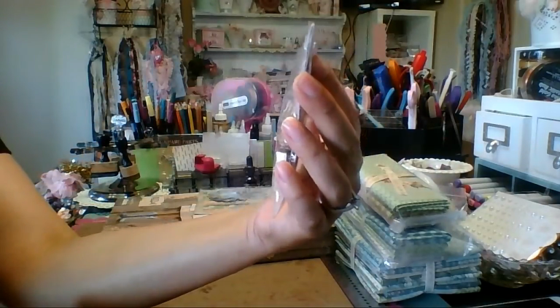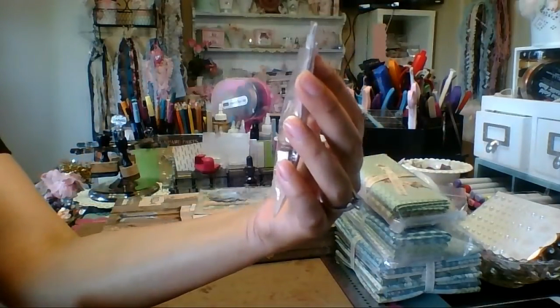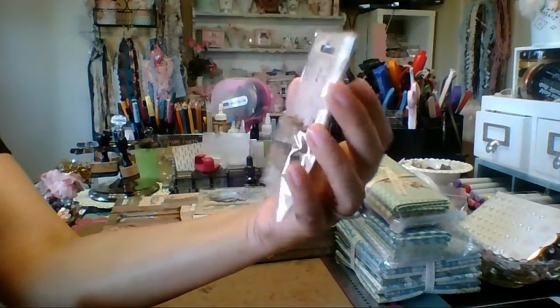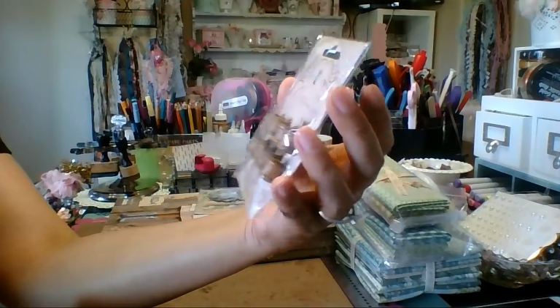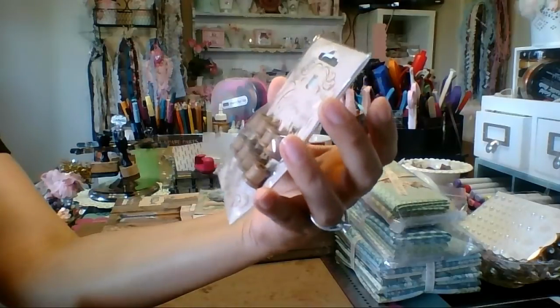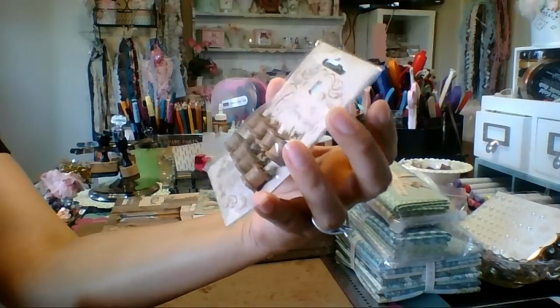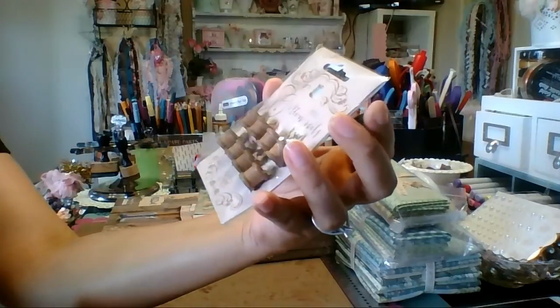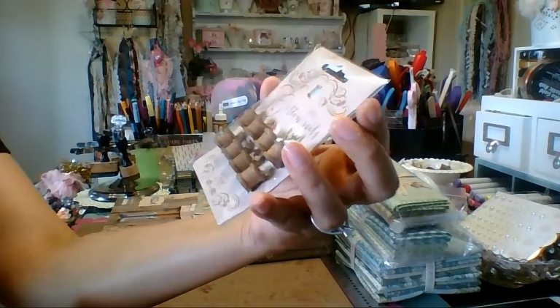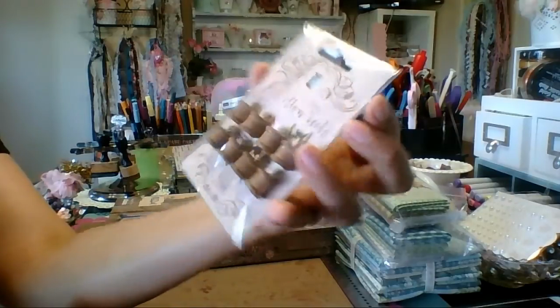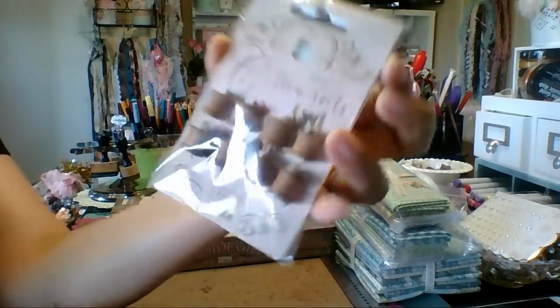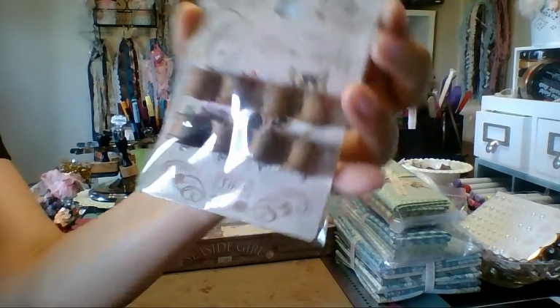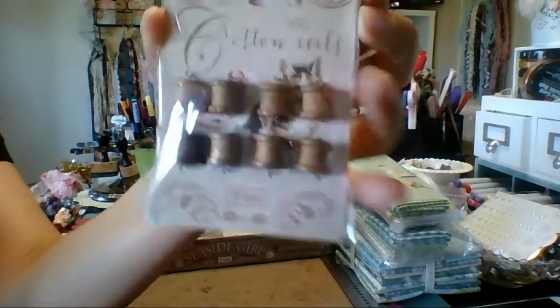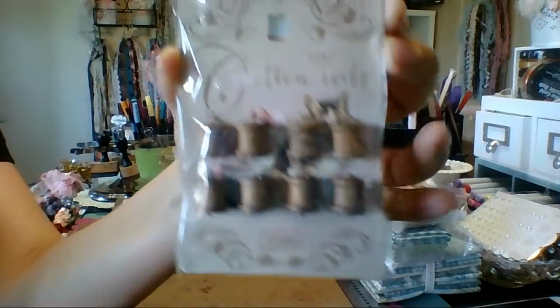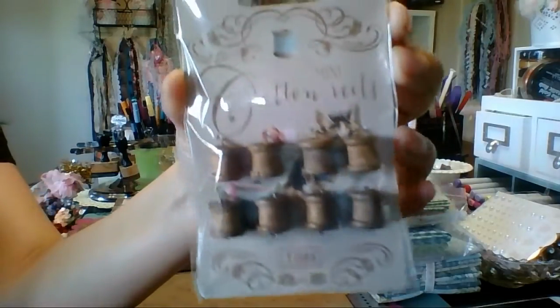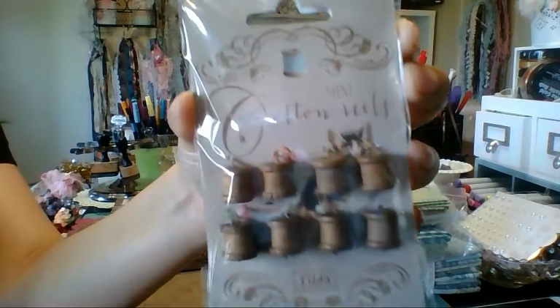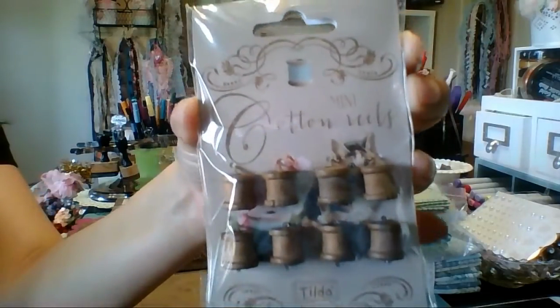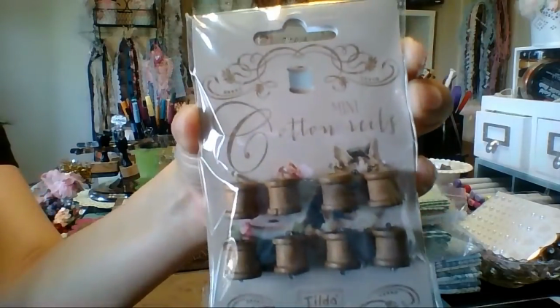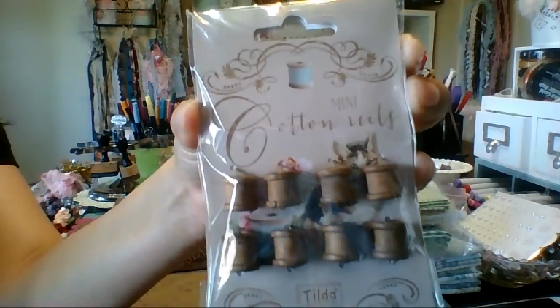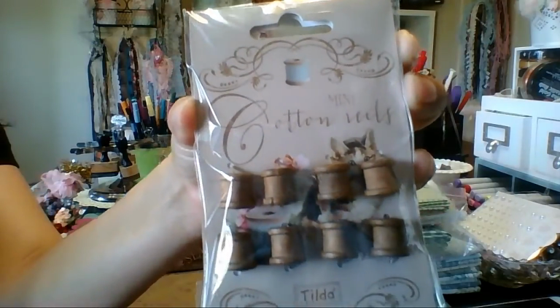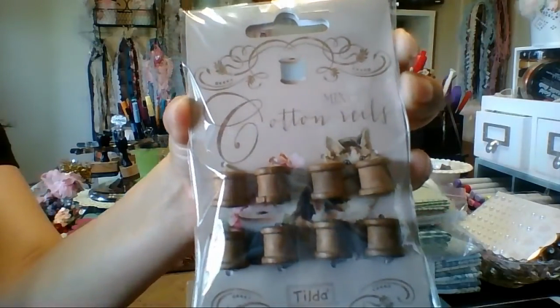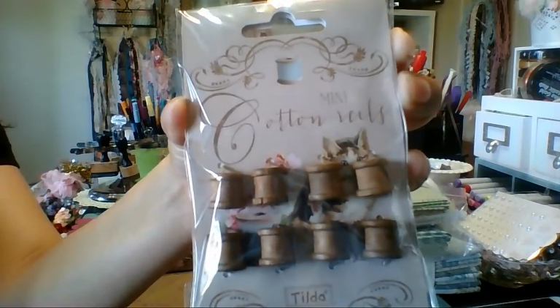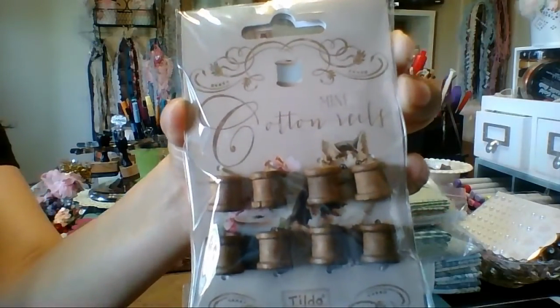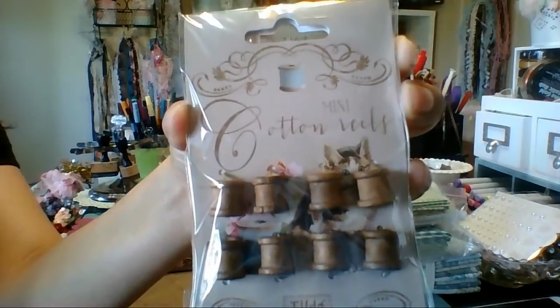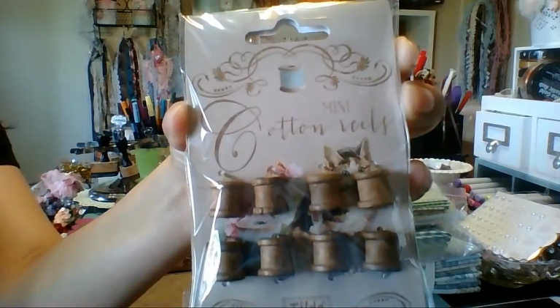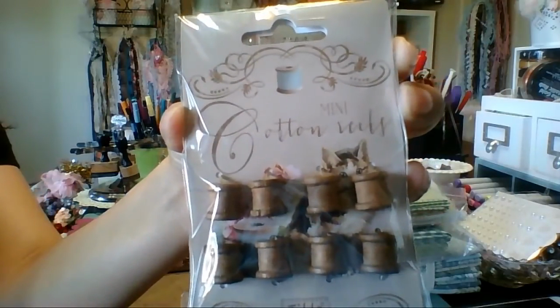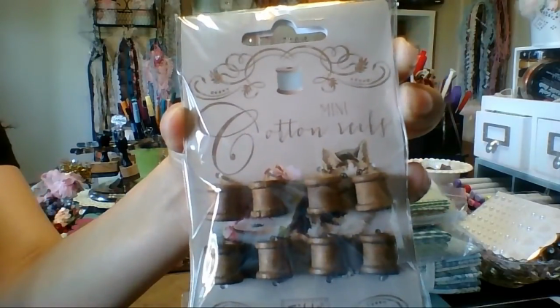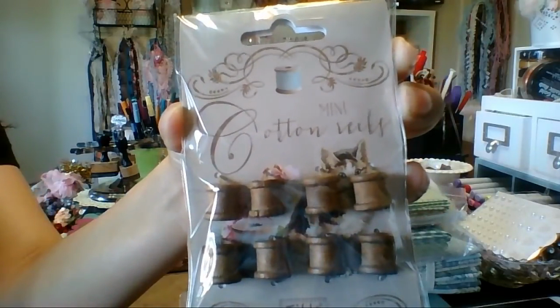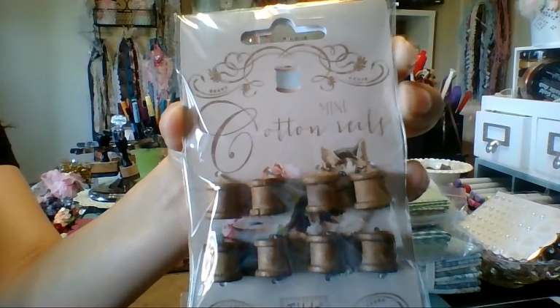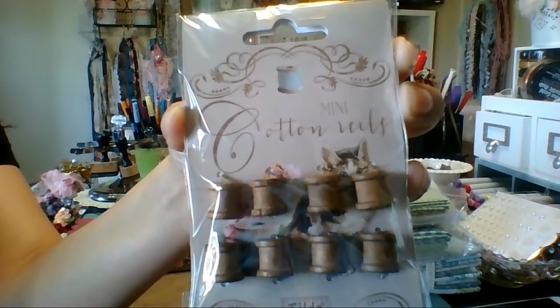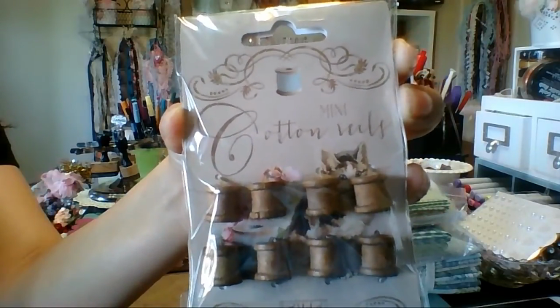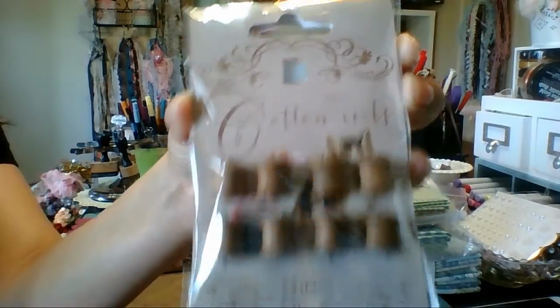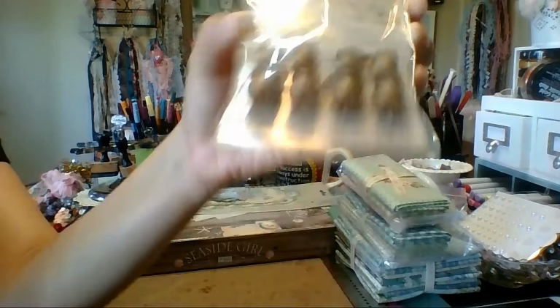I also got a couple of these — they are mini cotton reels, so just mini spools. Very cute.